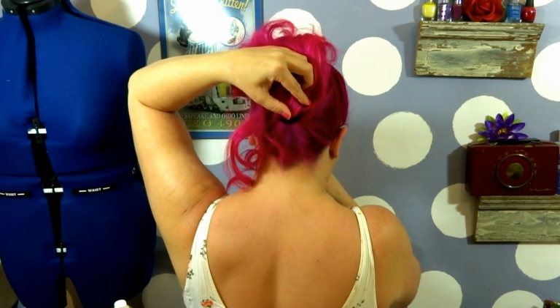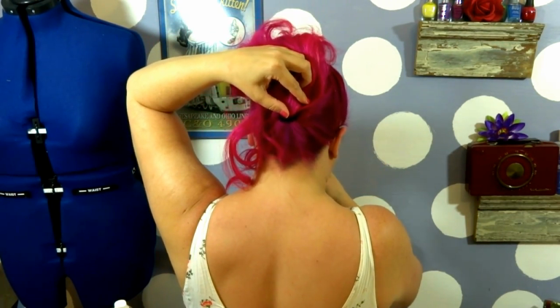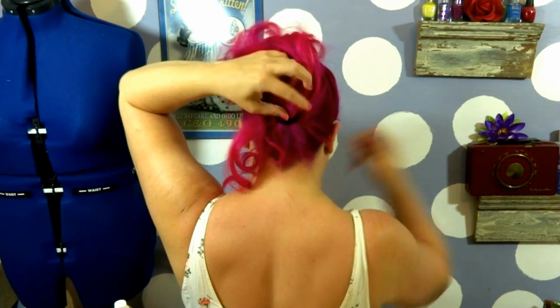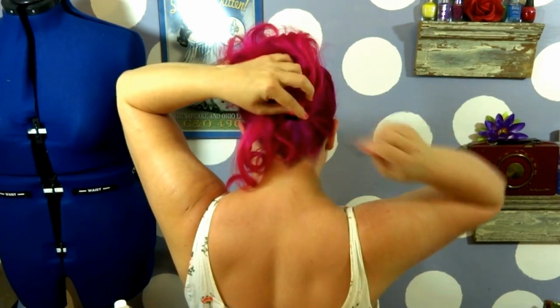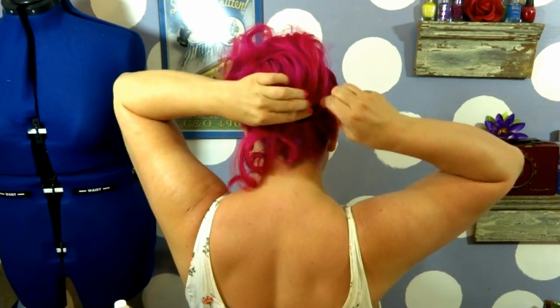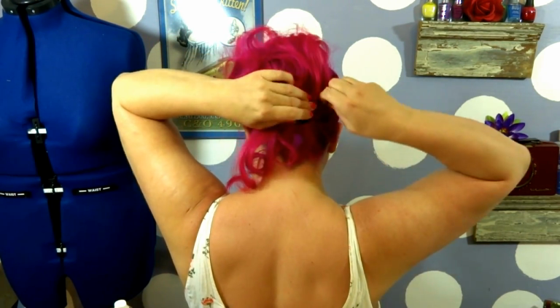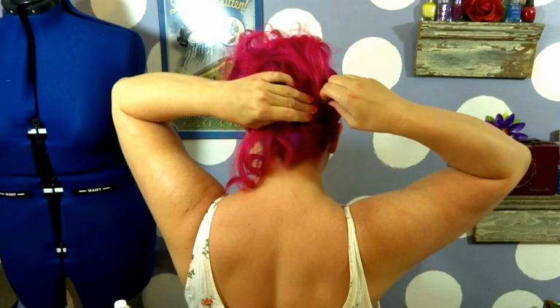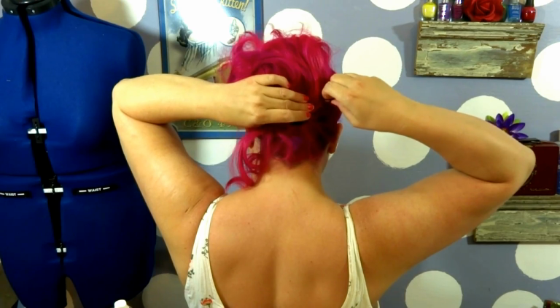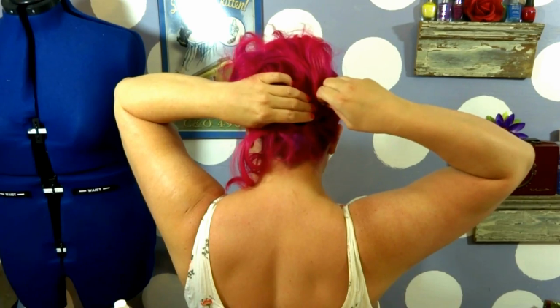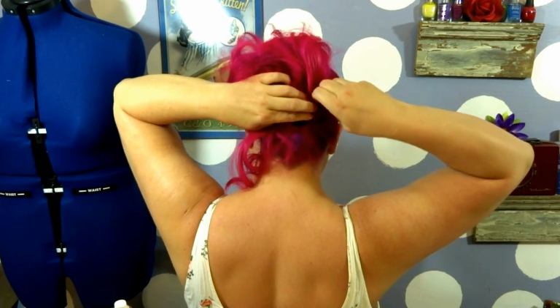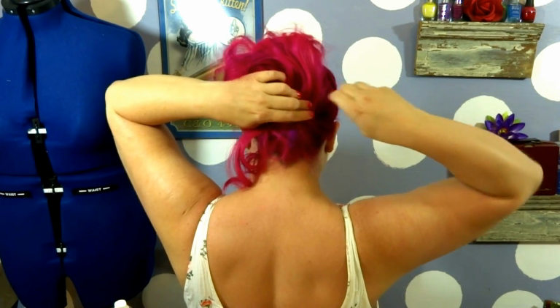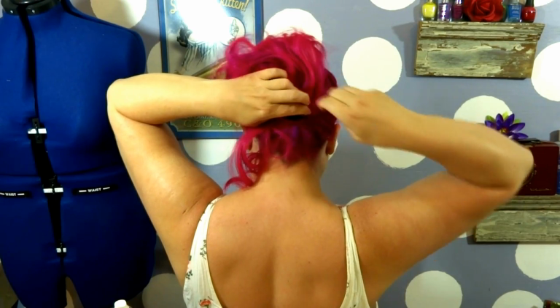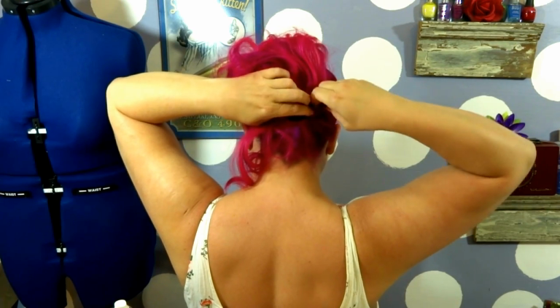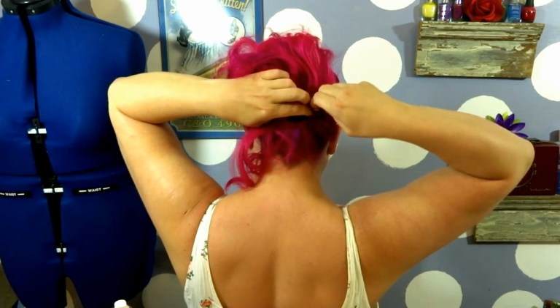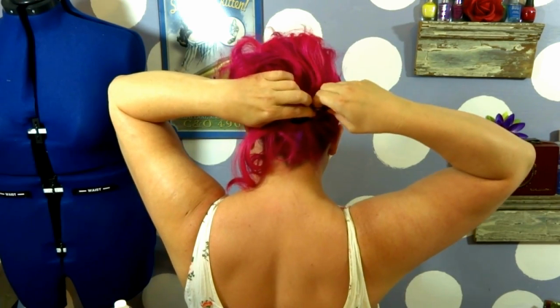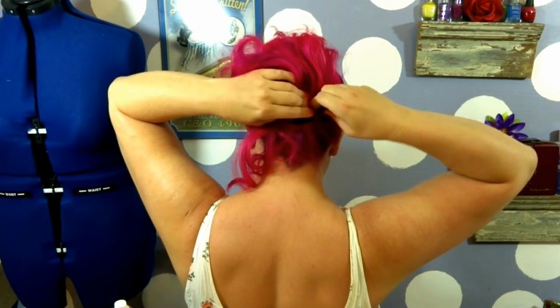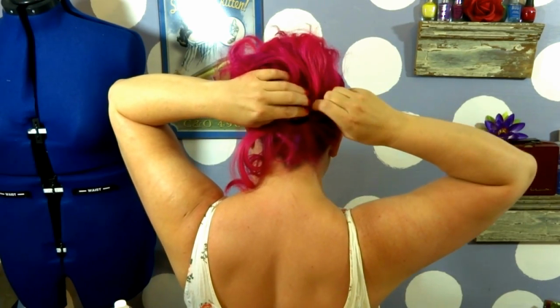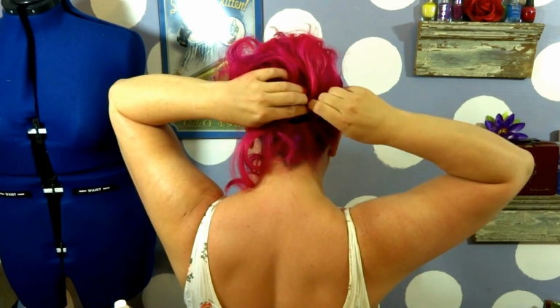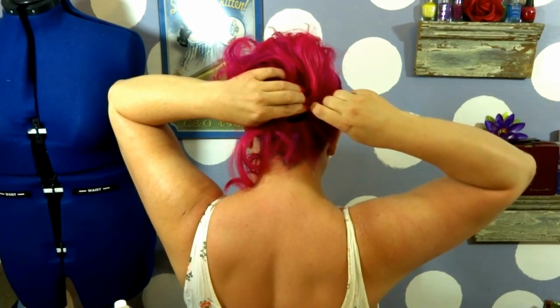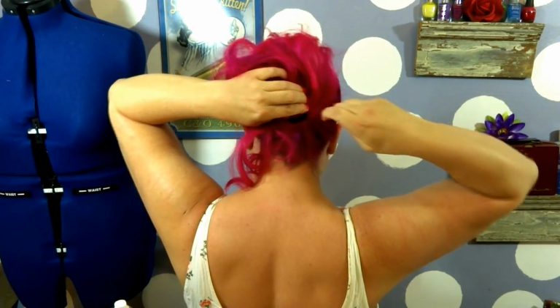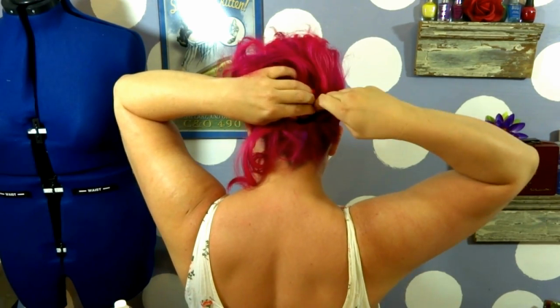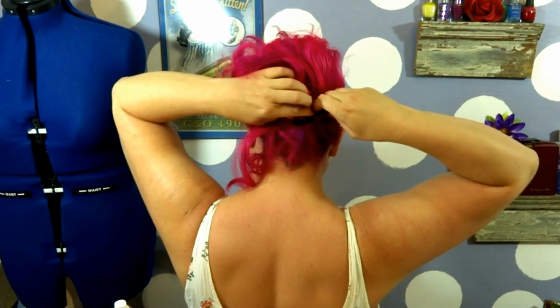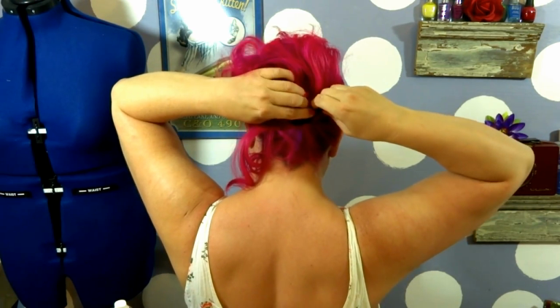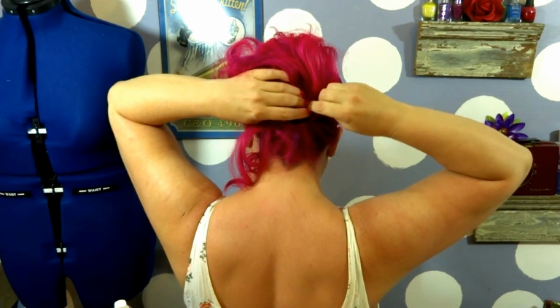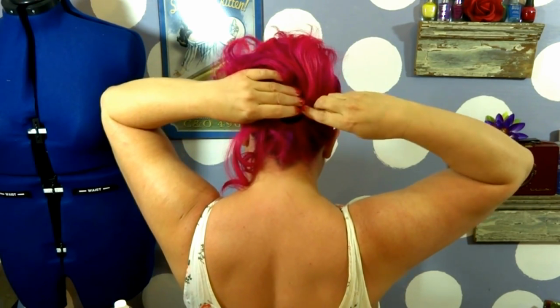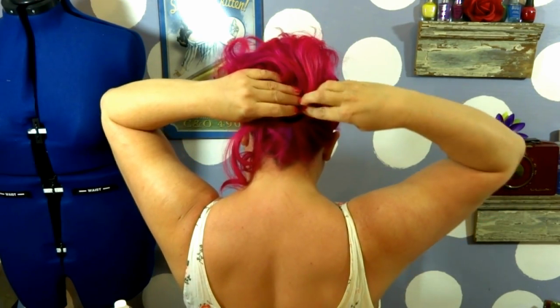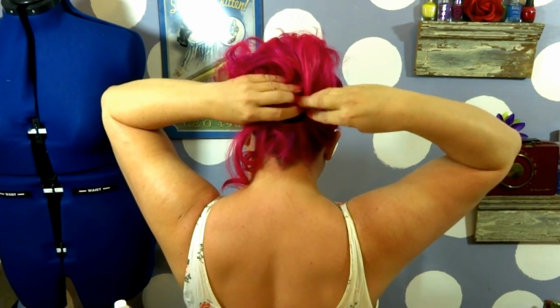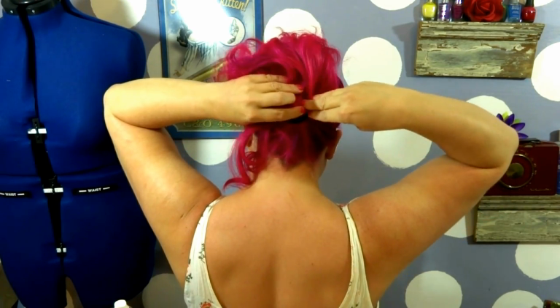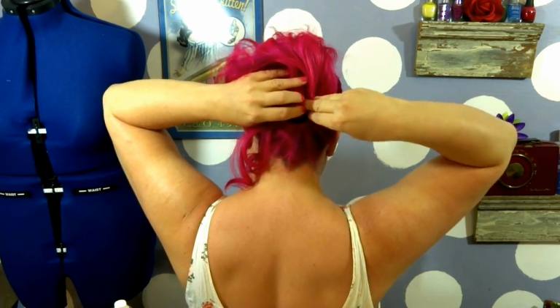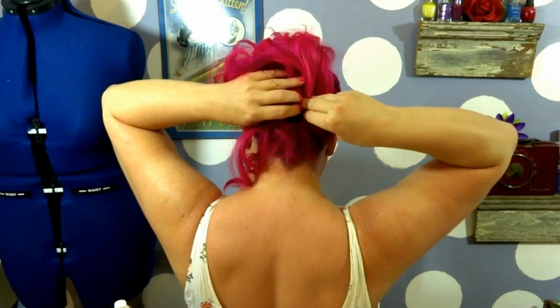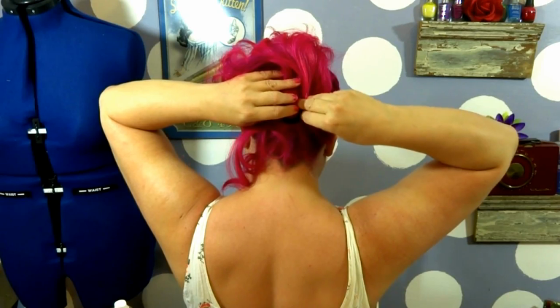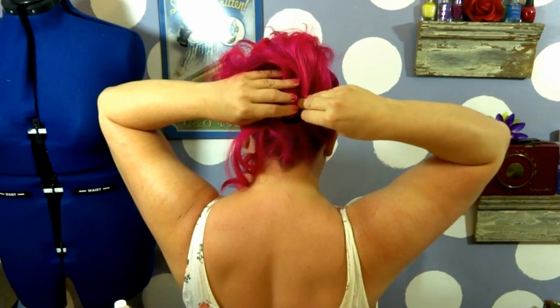I actually like to use the large stick pins, and especially if you have really really thick hair these are going to work even better.